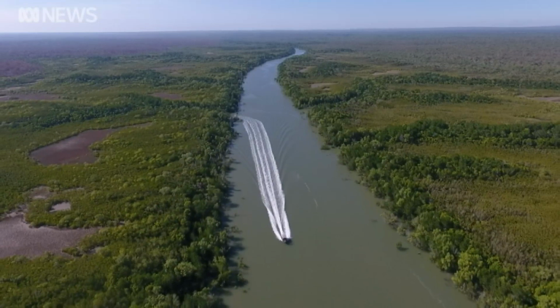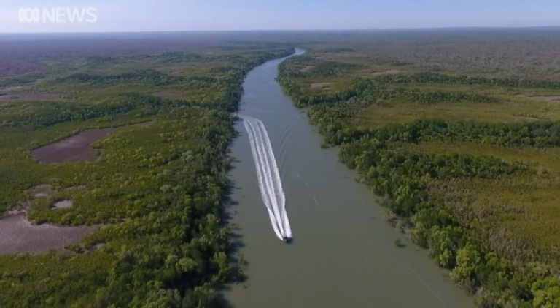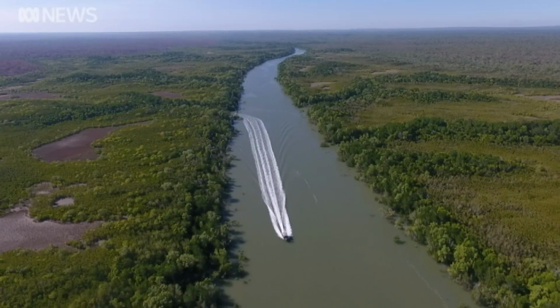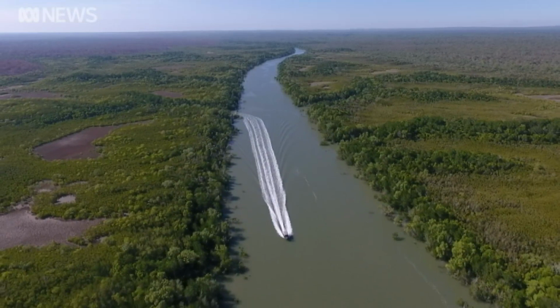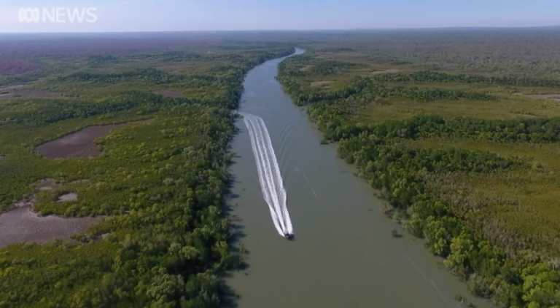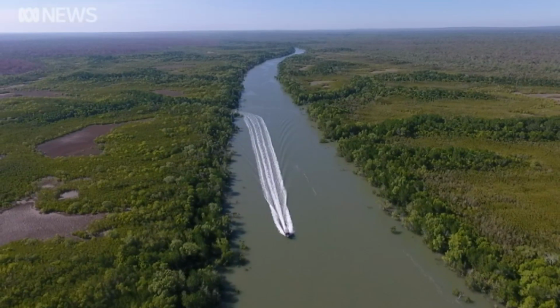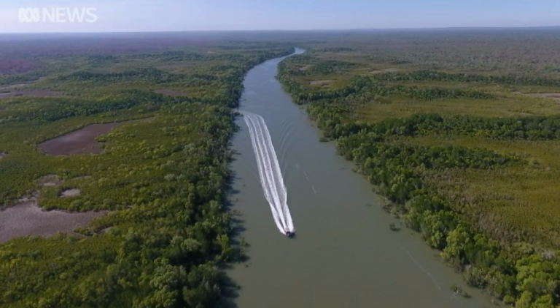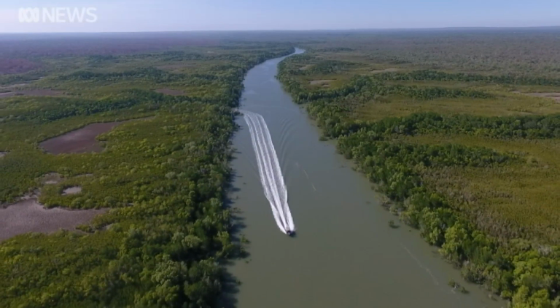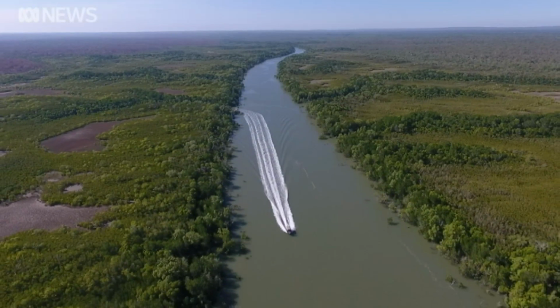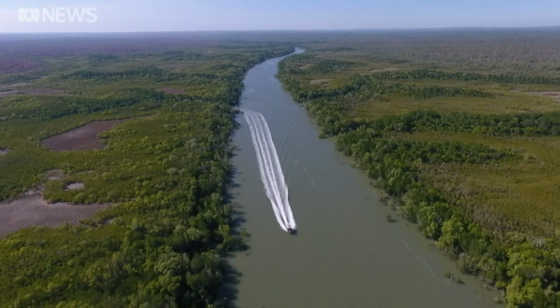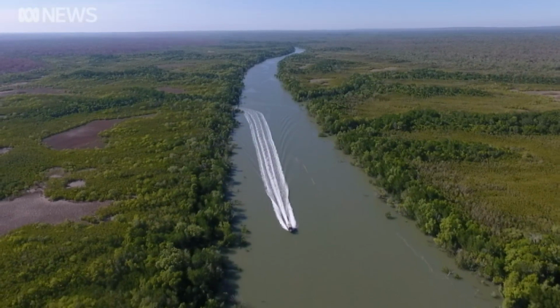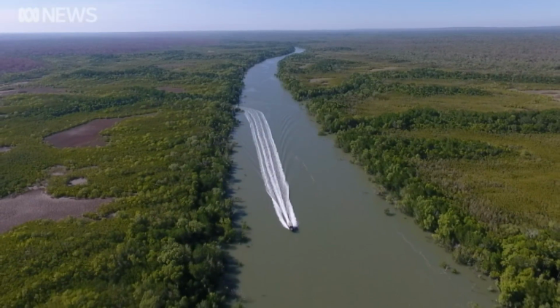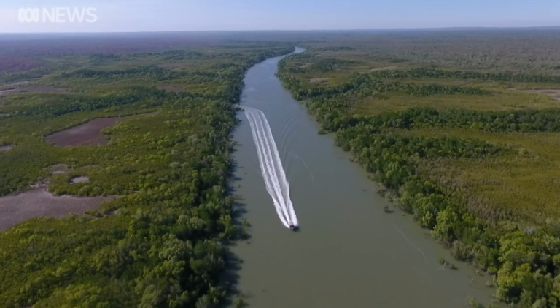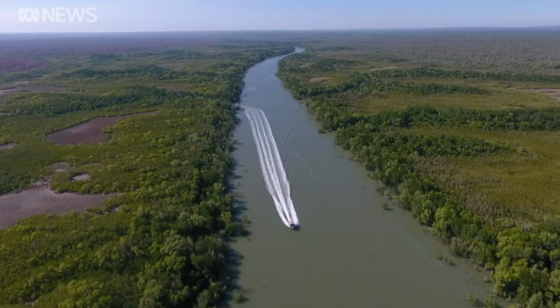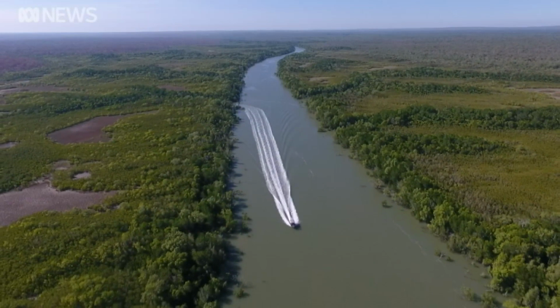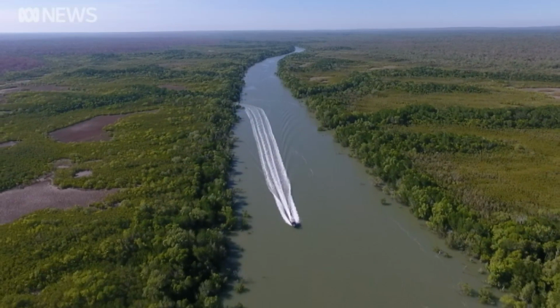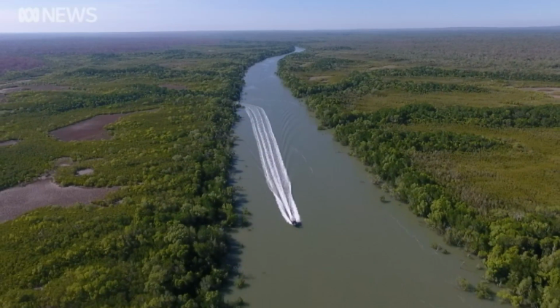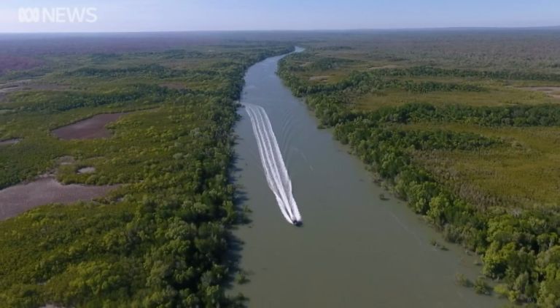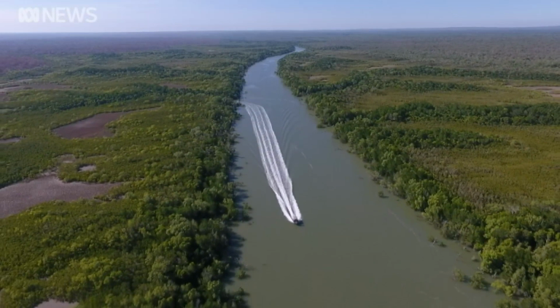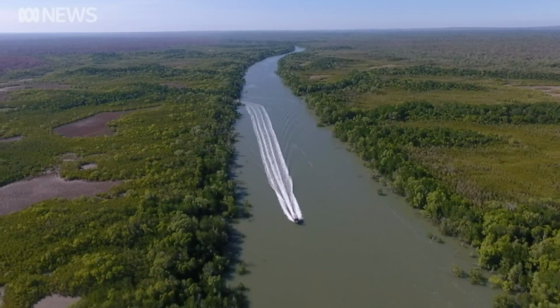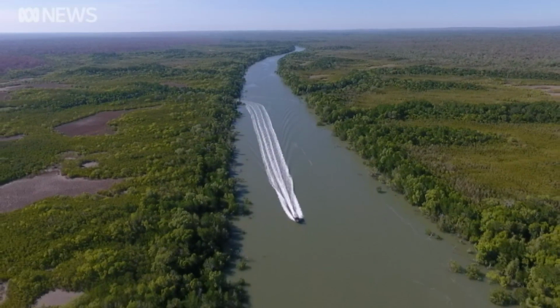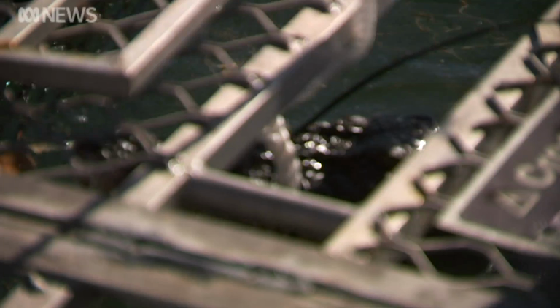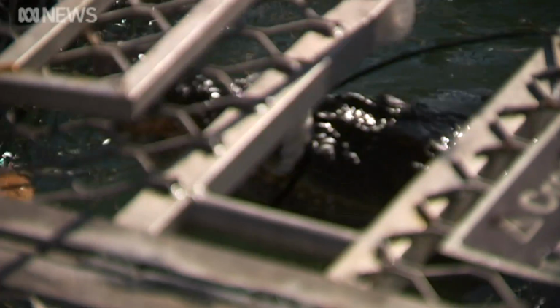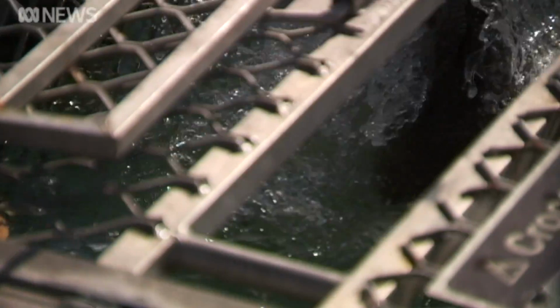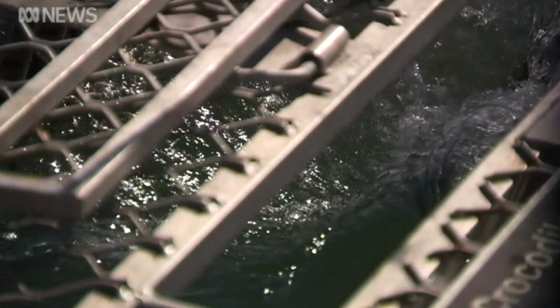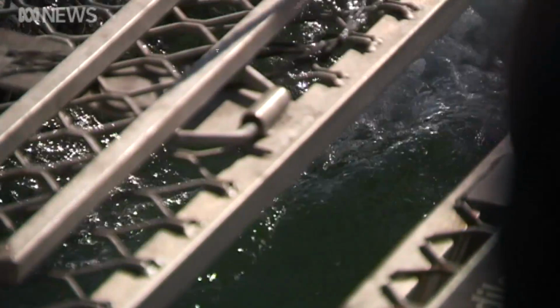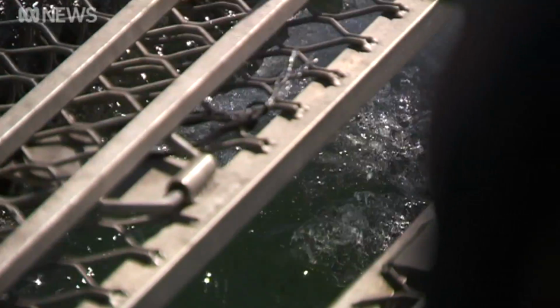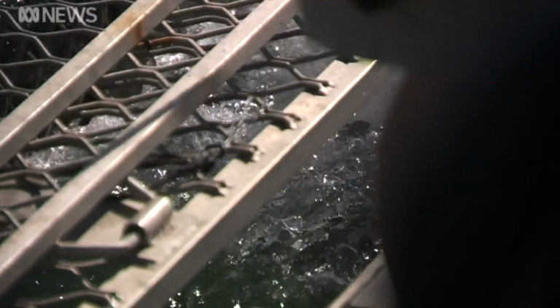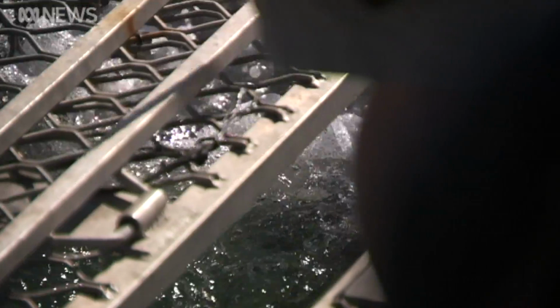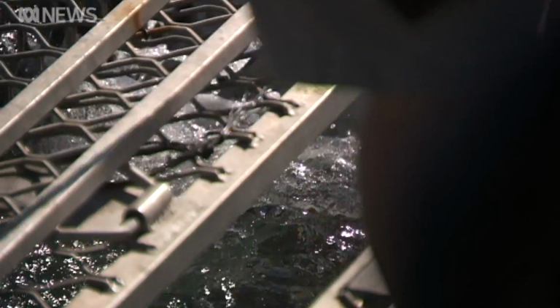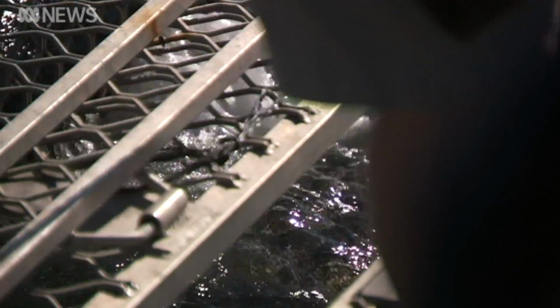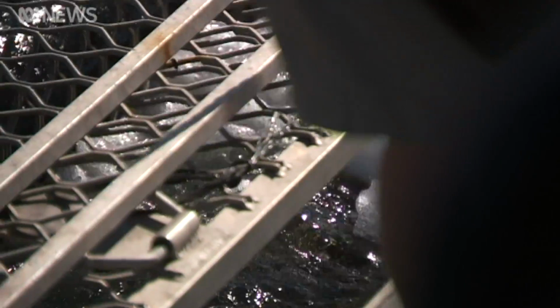In the murky tributaries of Darwin Harbour, rangers are checking traps for problem crocs.